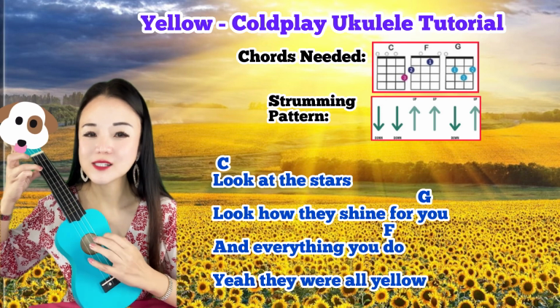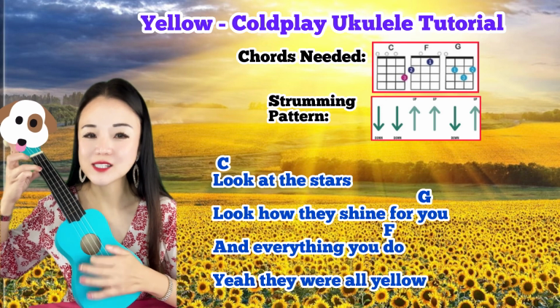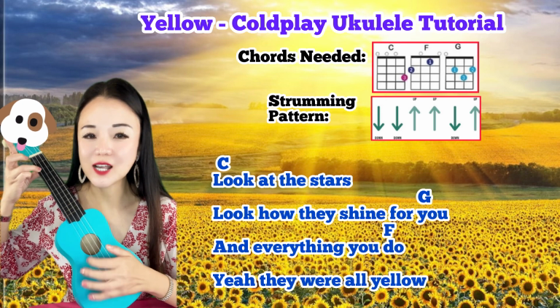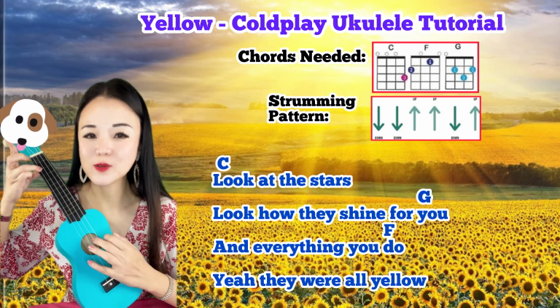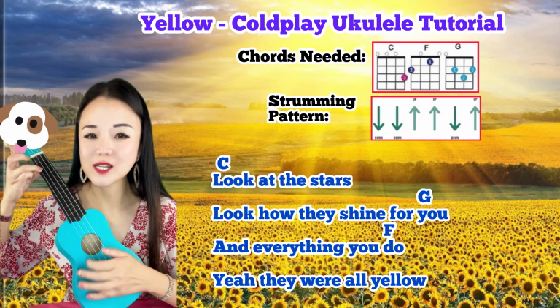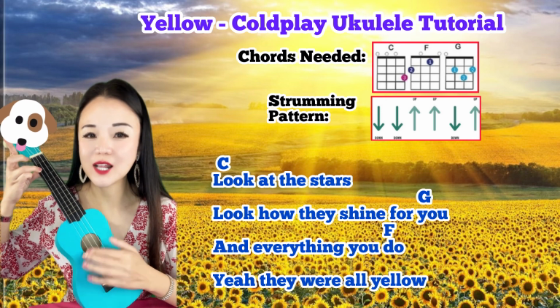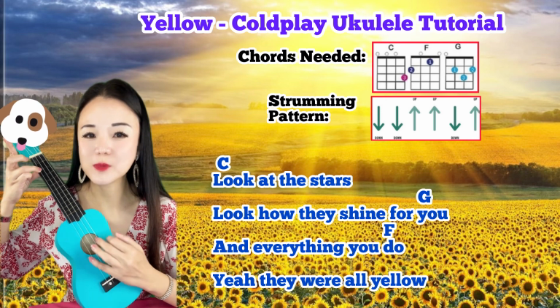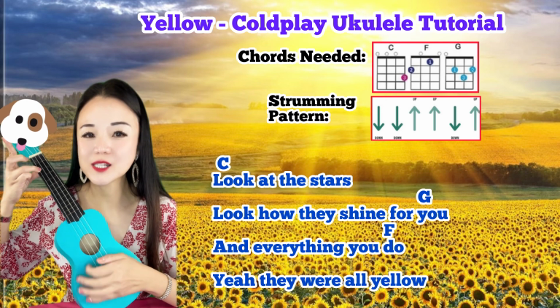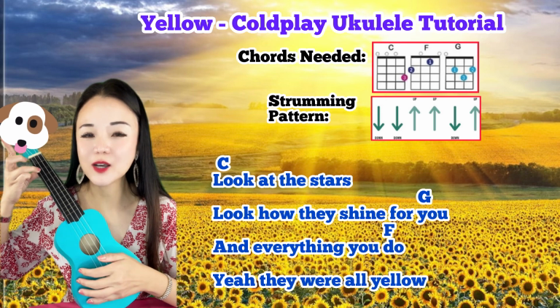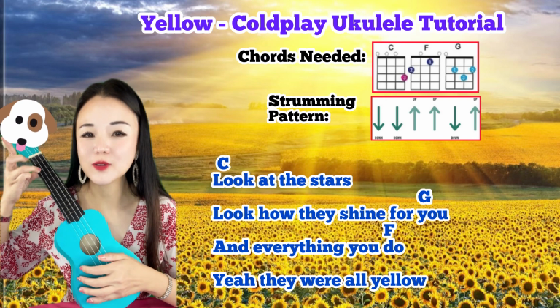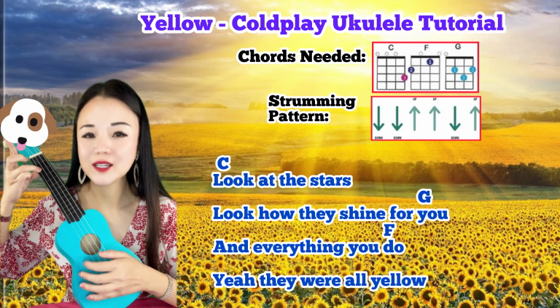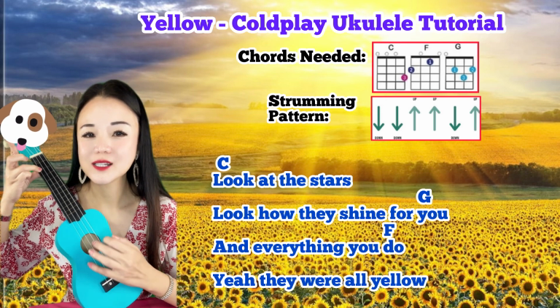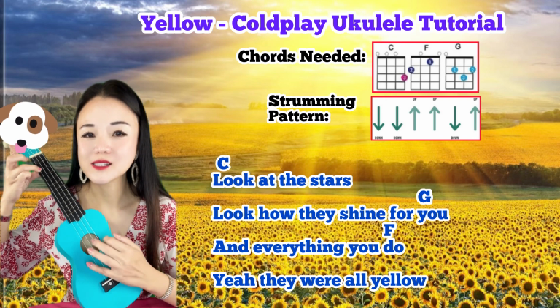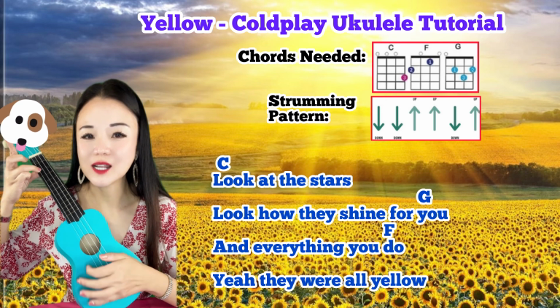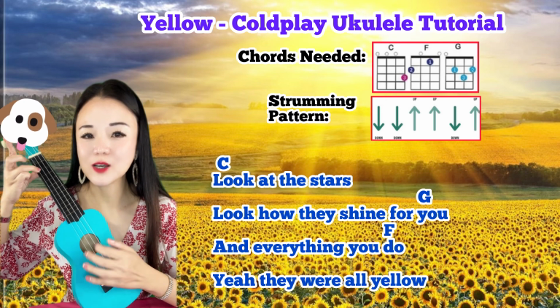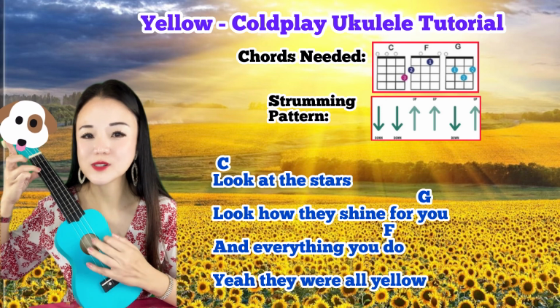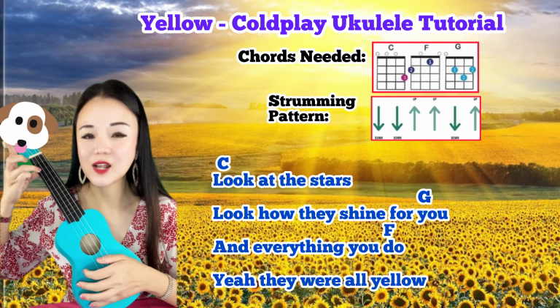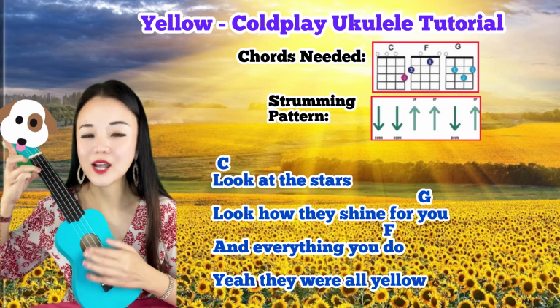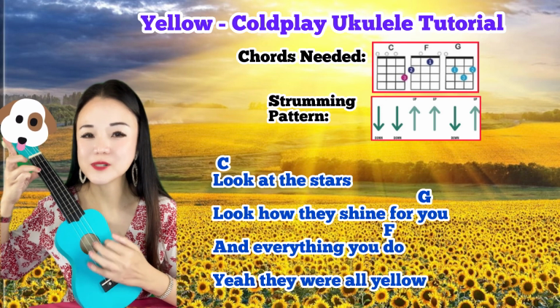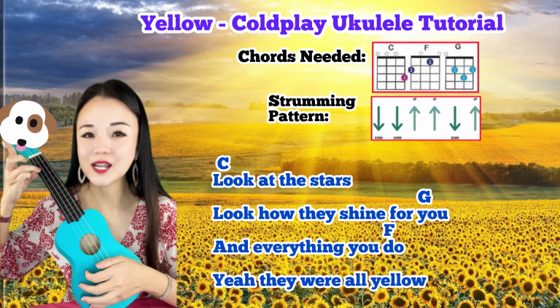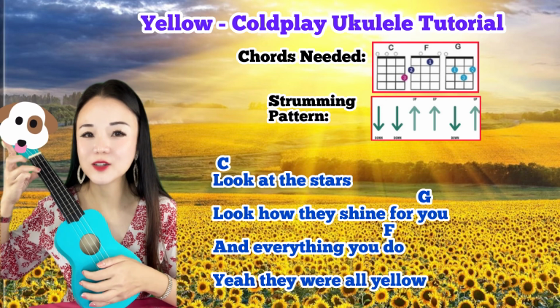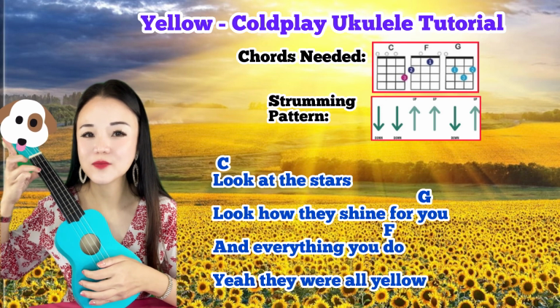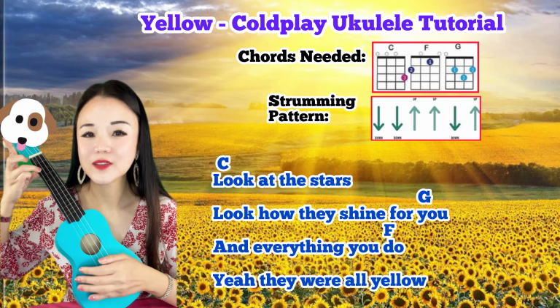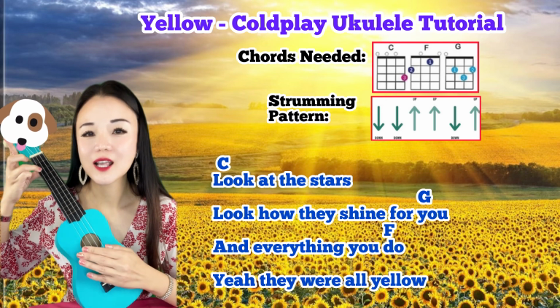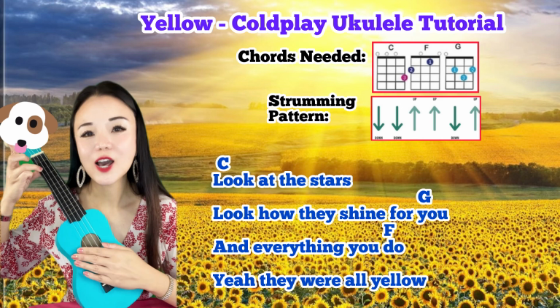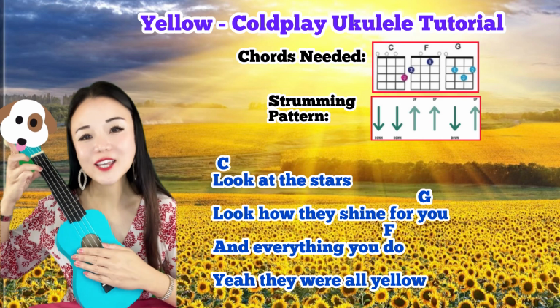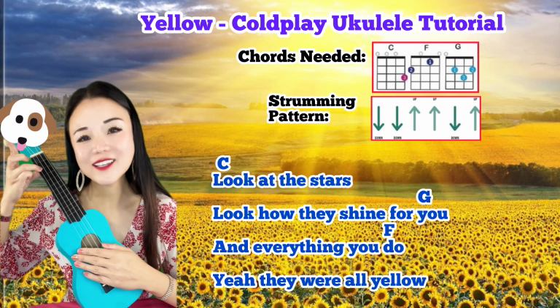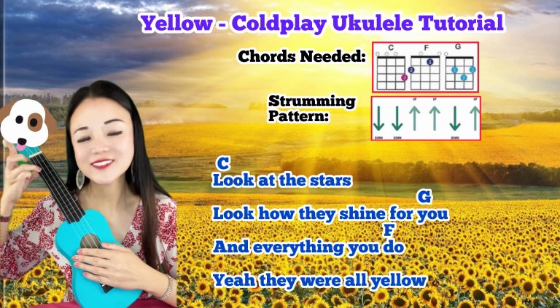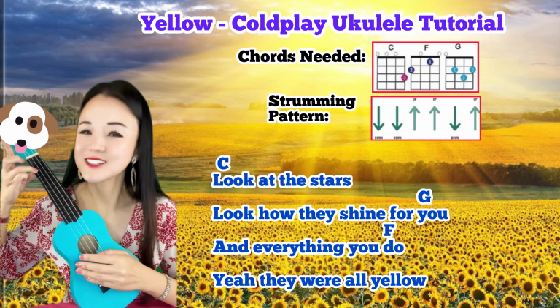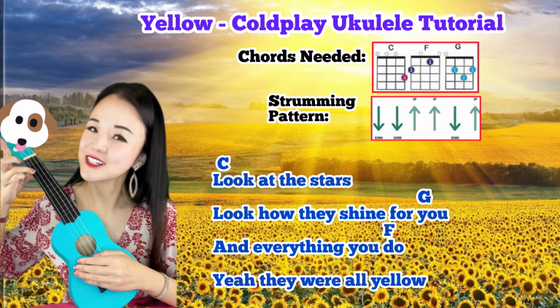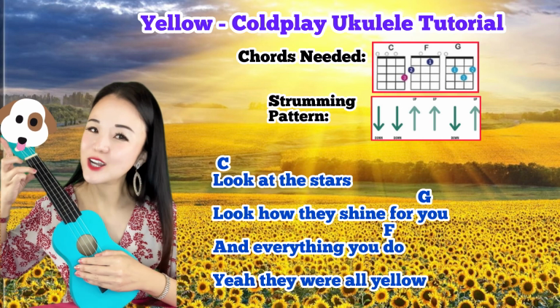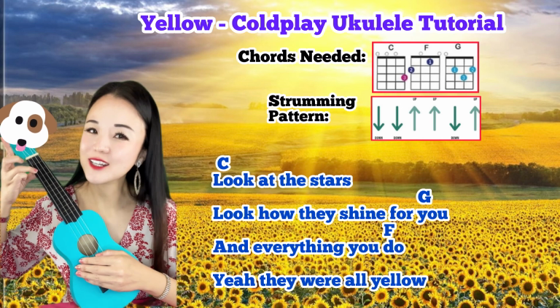down, up, down. Down, down, up, down. Okay, let's get started!